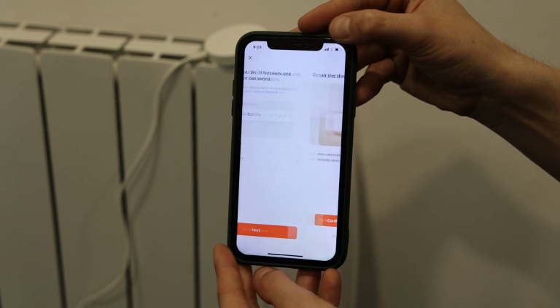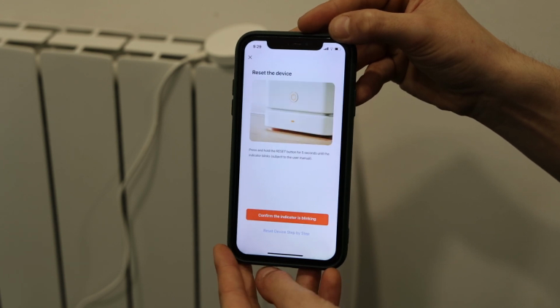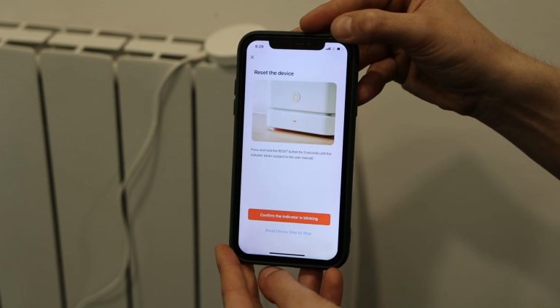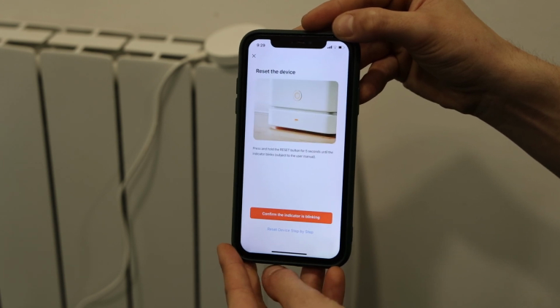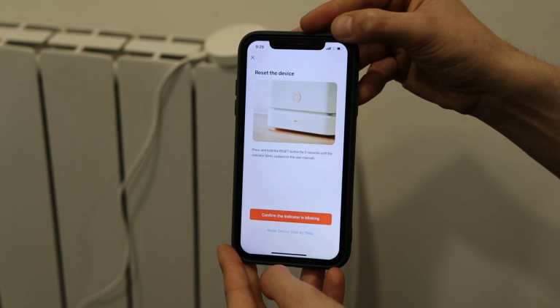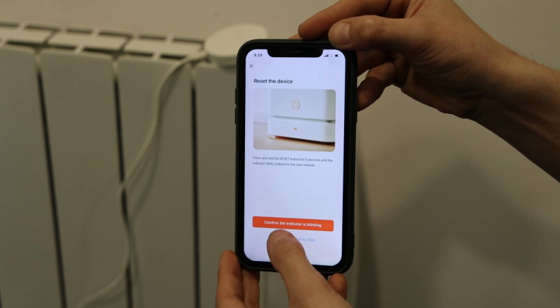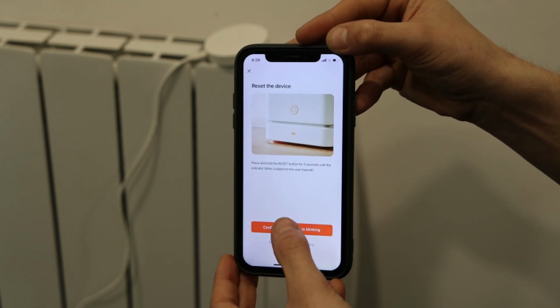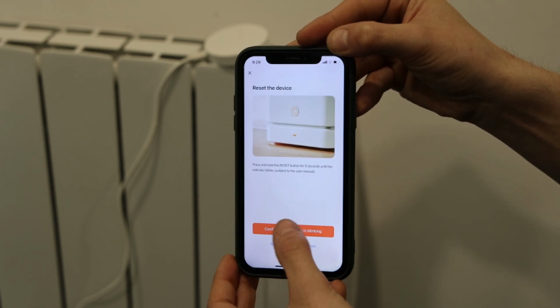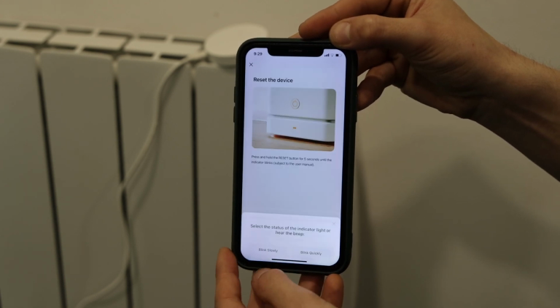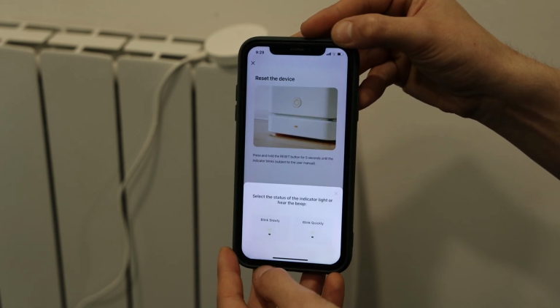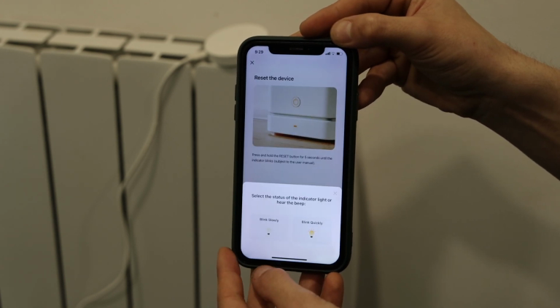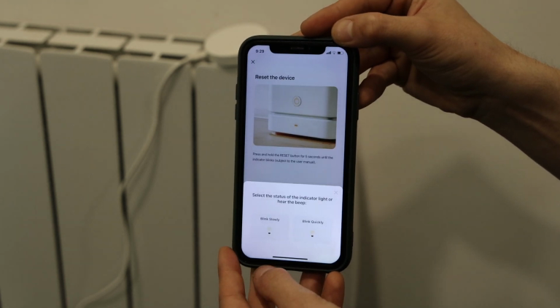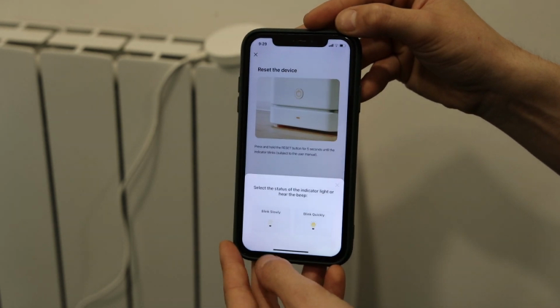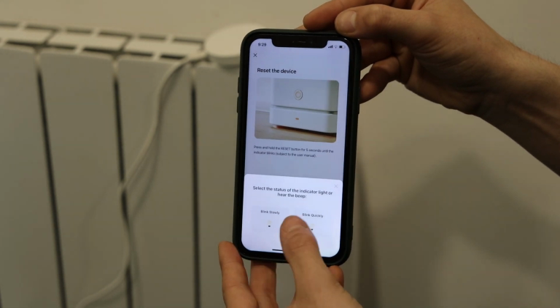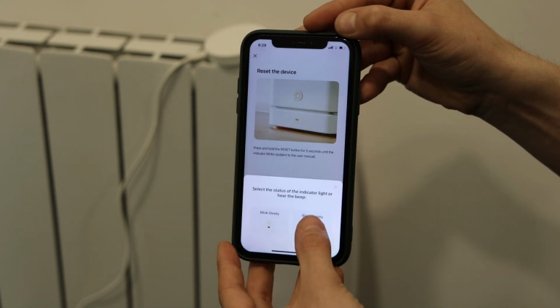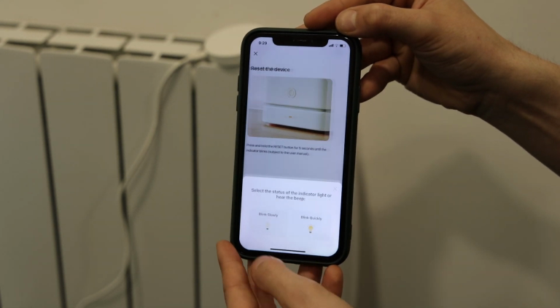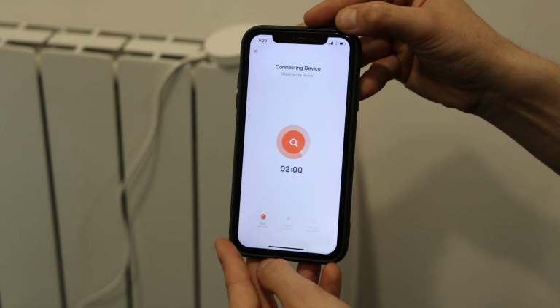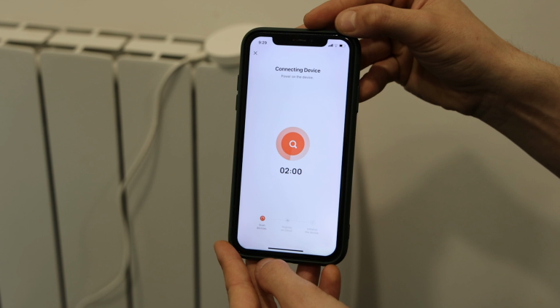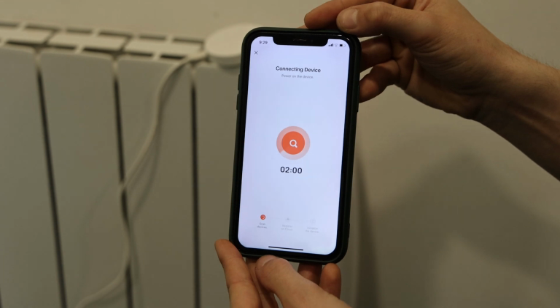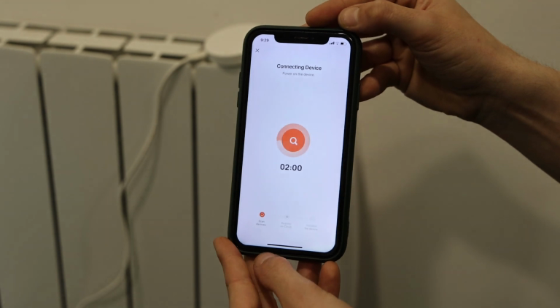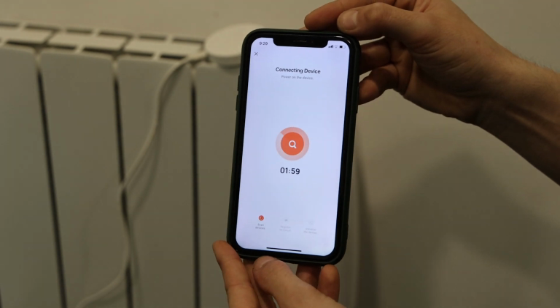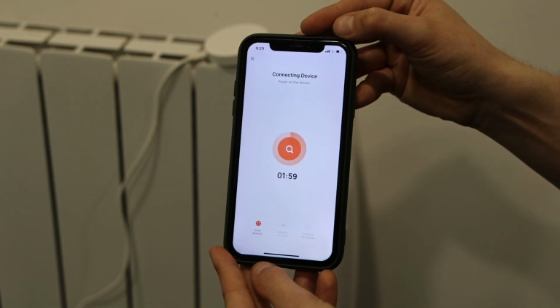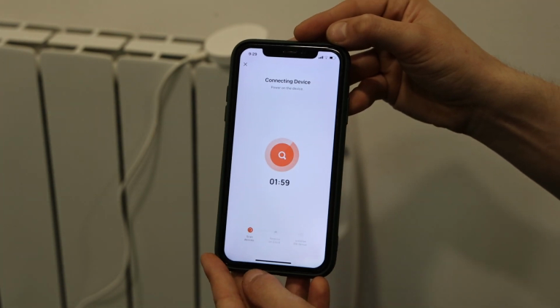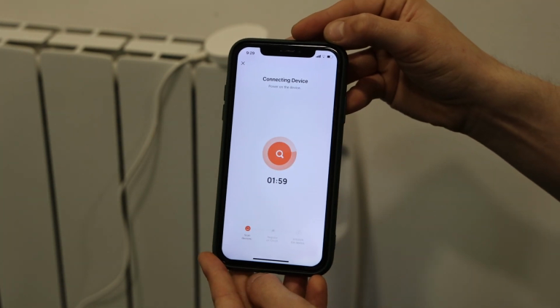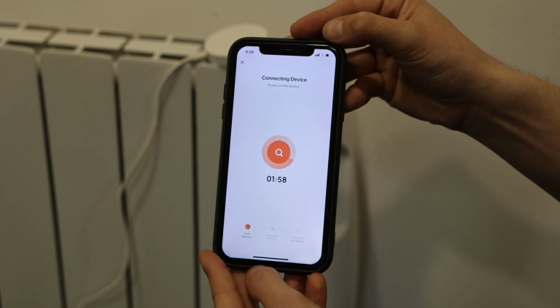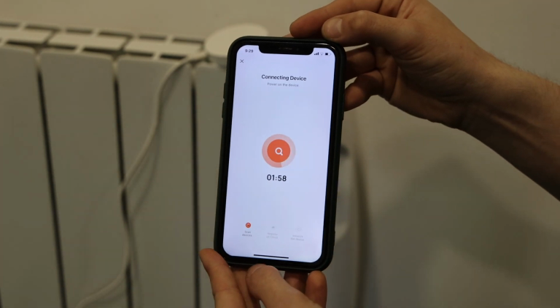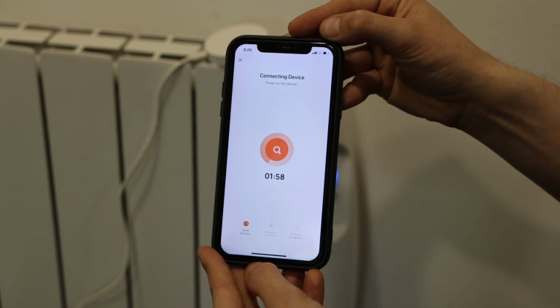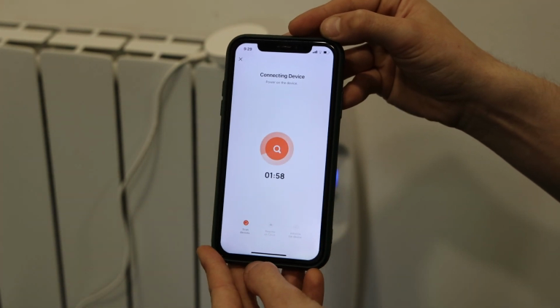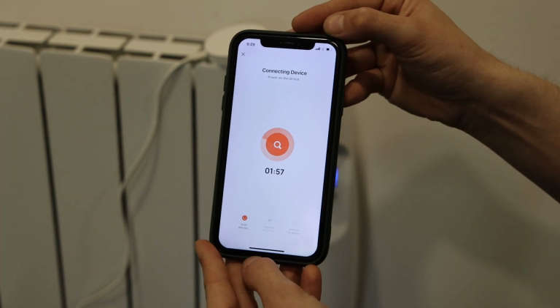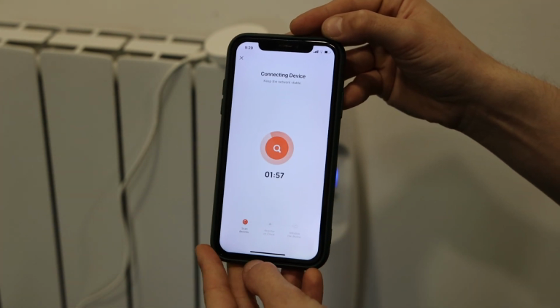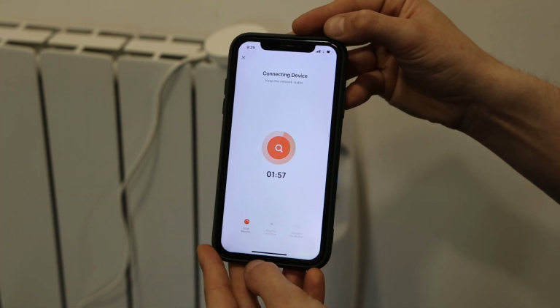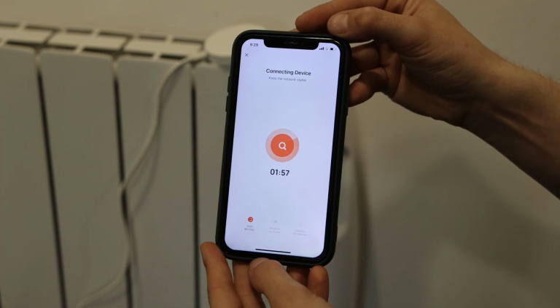Click Next, confirm the indicator is blinking quickly, and then soon your device should pick up.